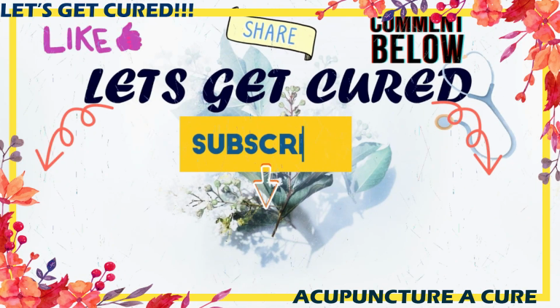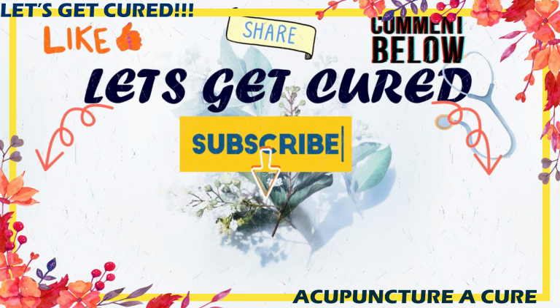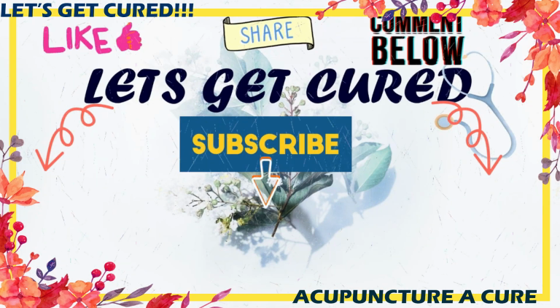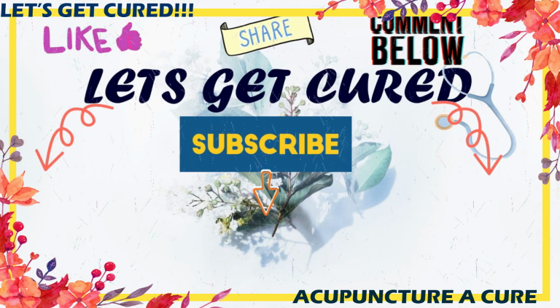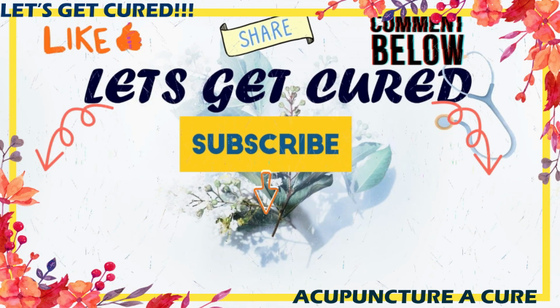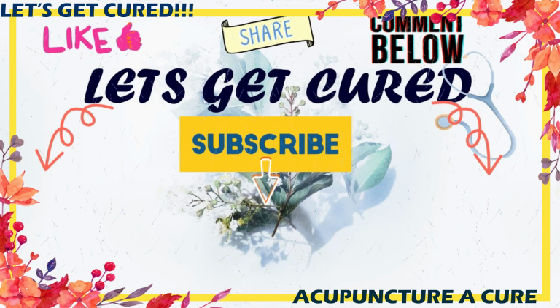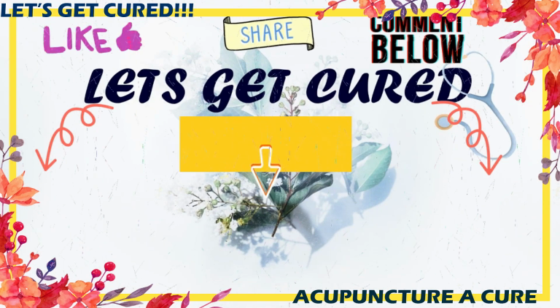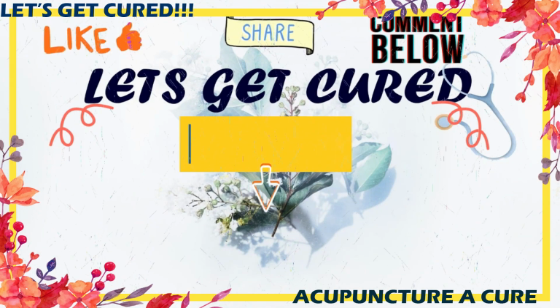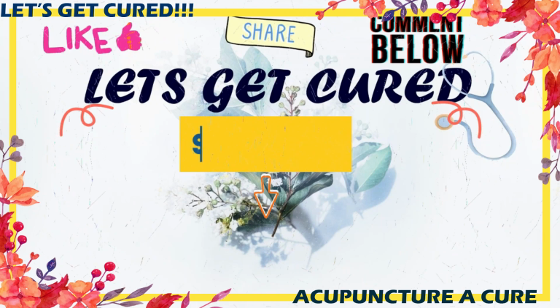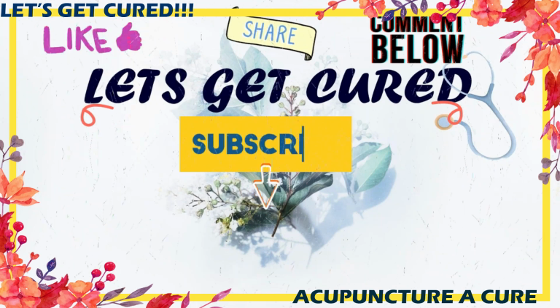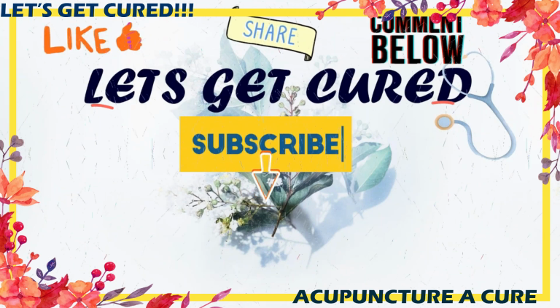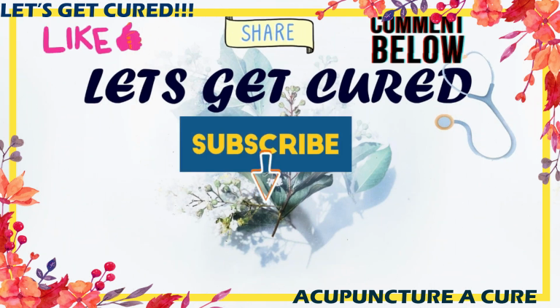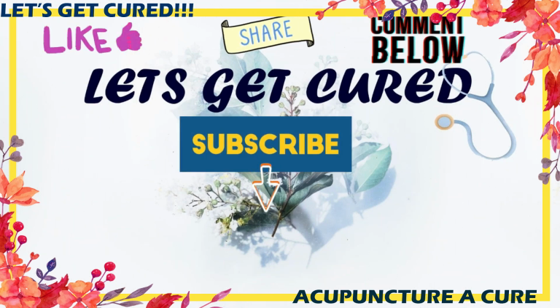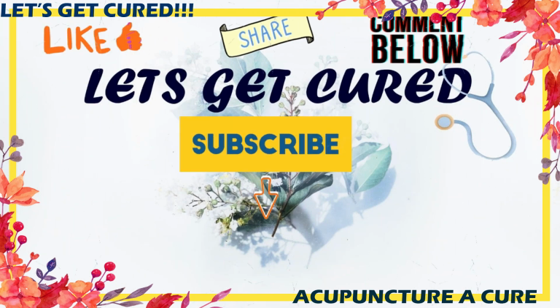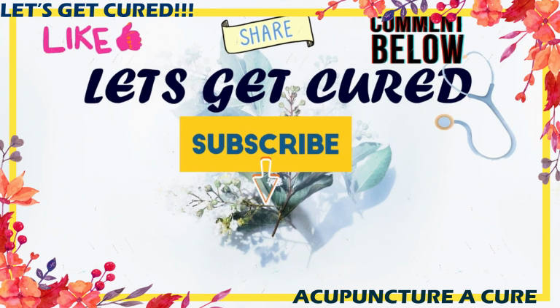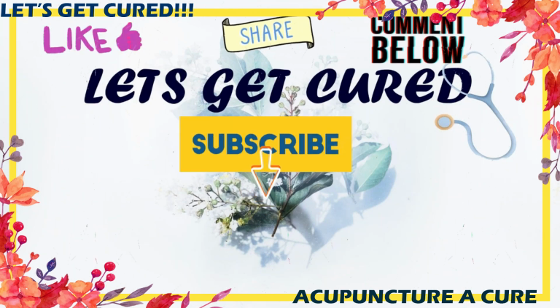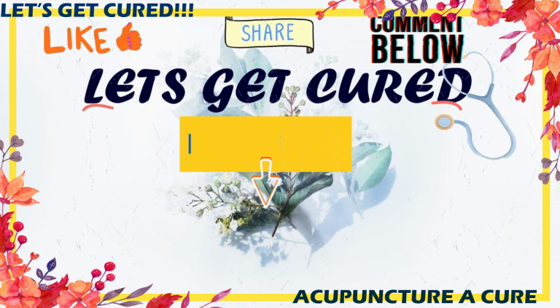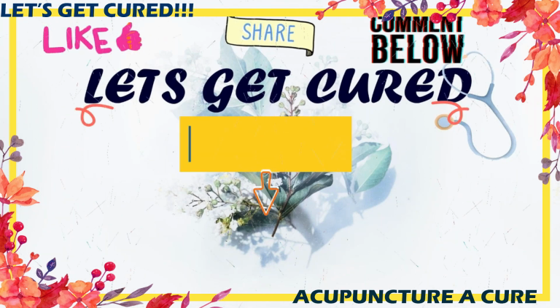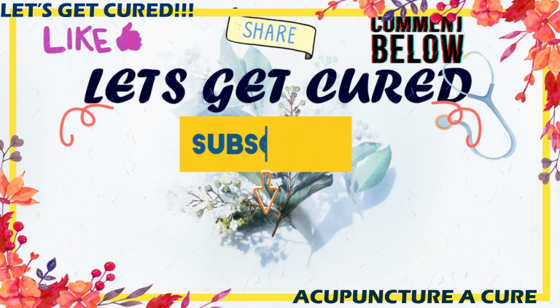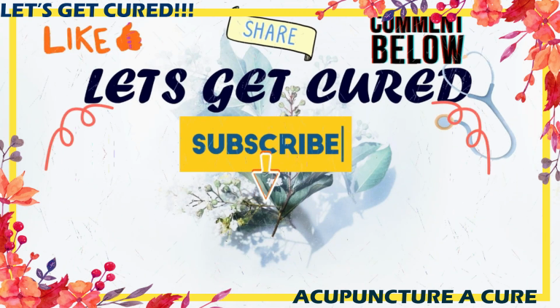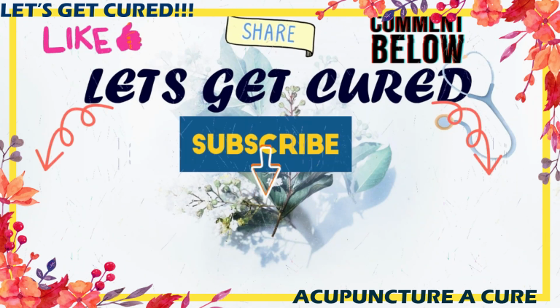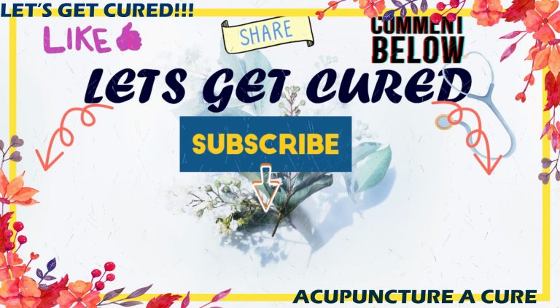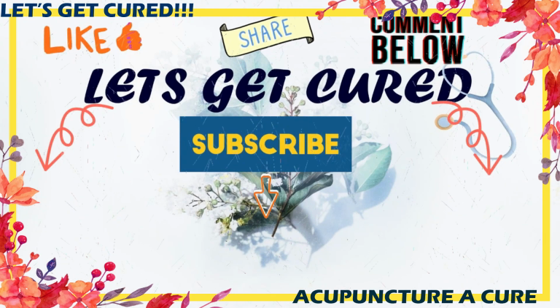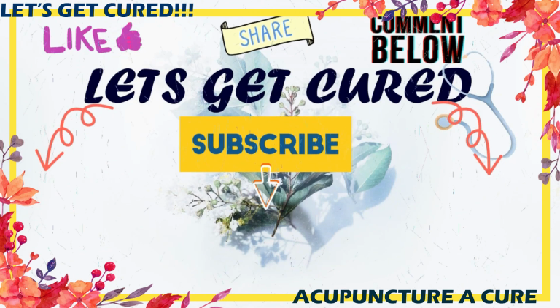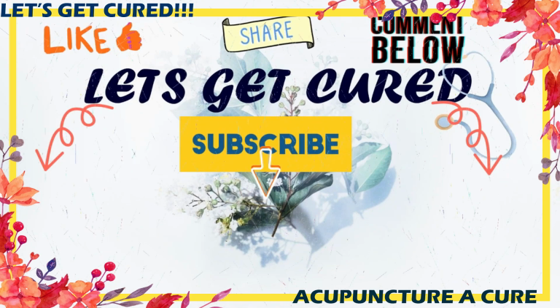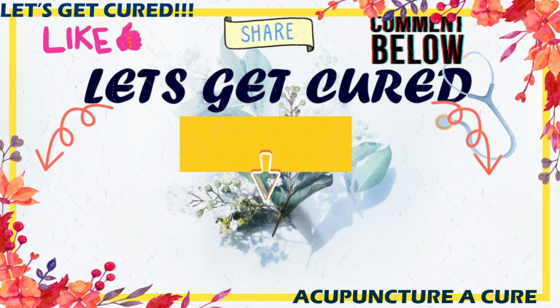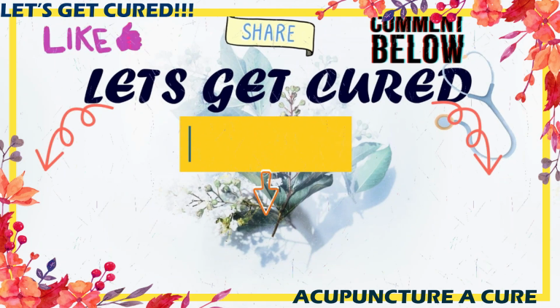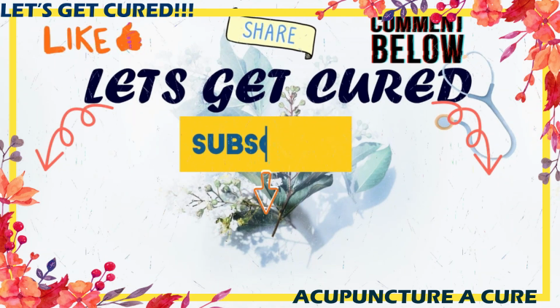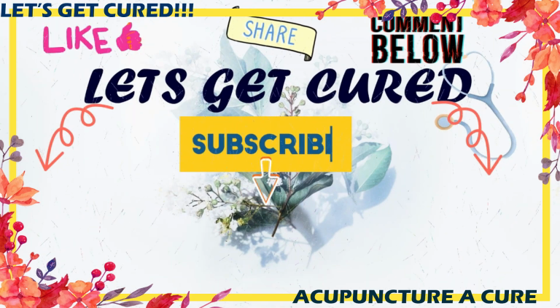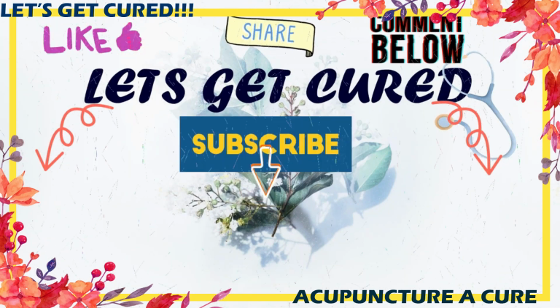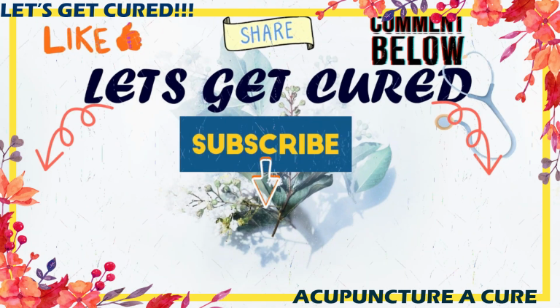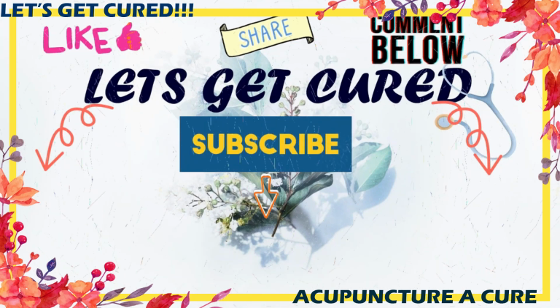Do like, share, and comment down your suggestions, and kindly subscribe. Bye bye, take care.